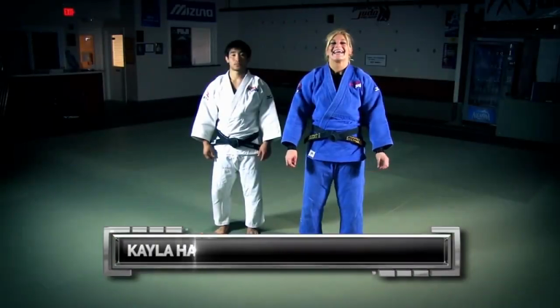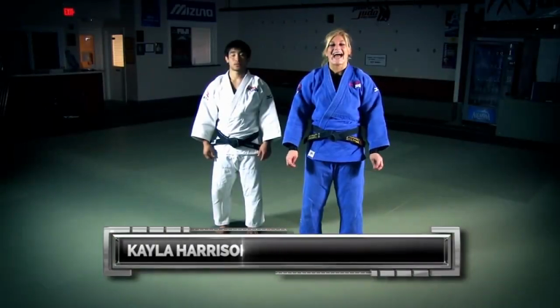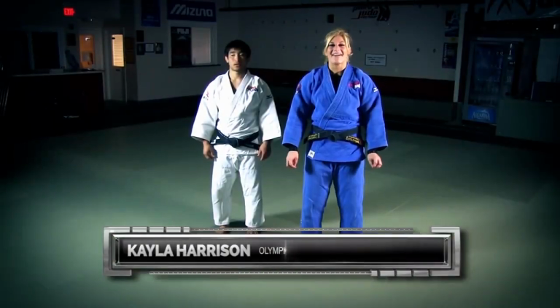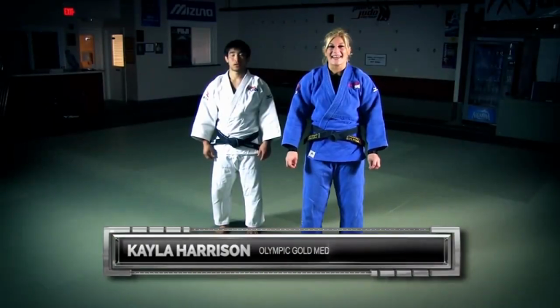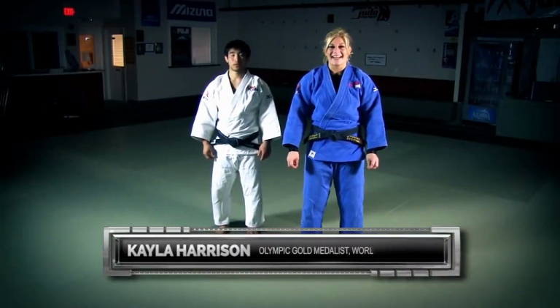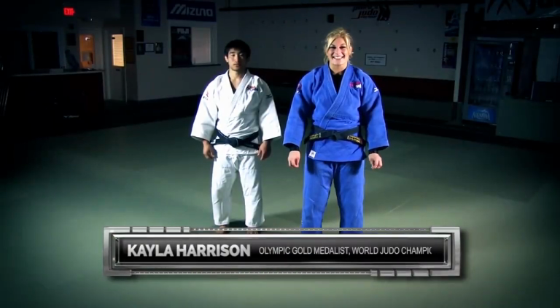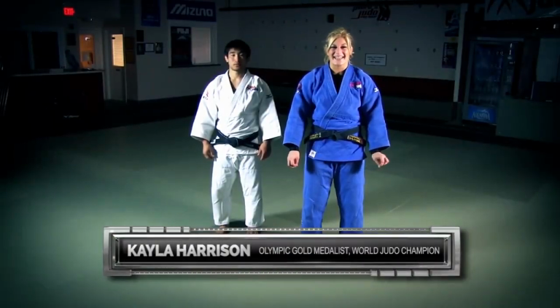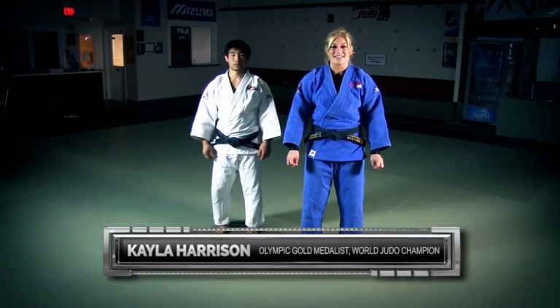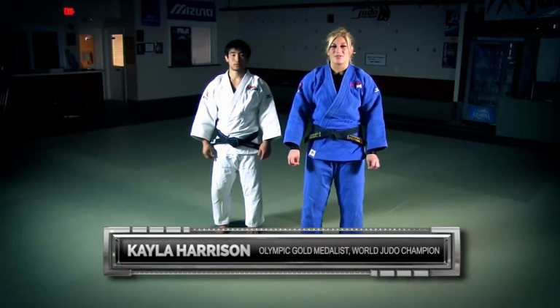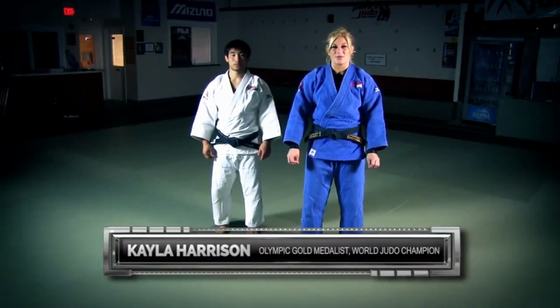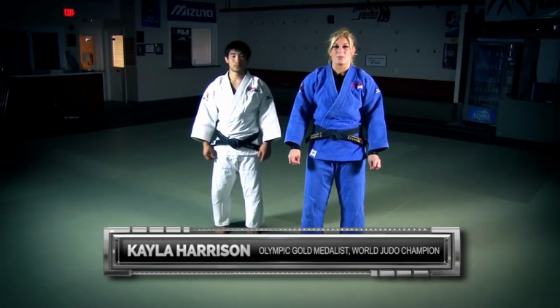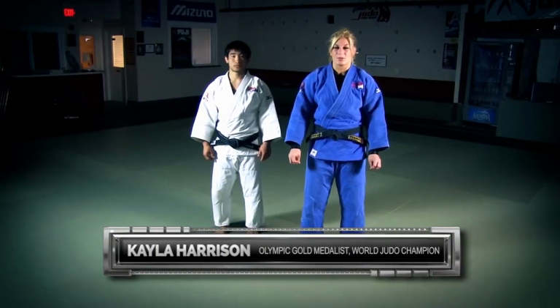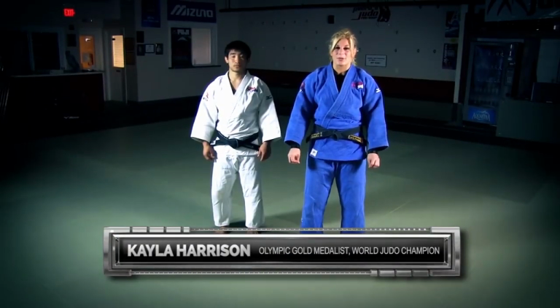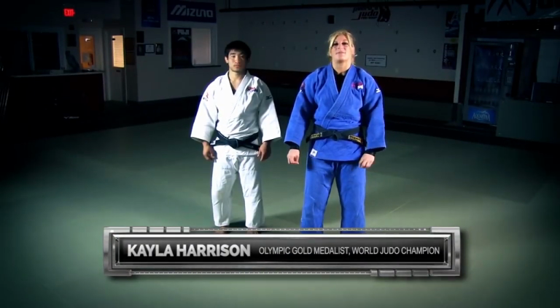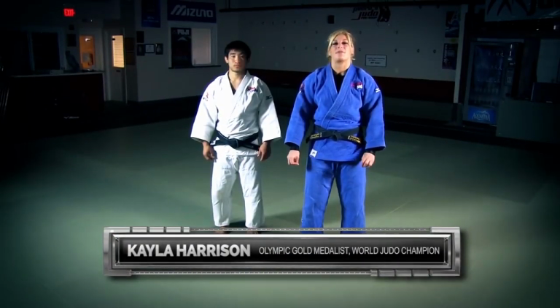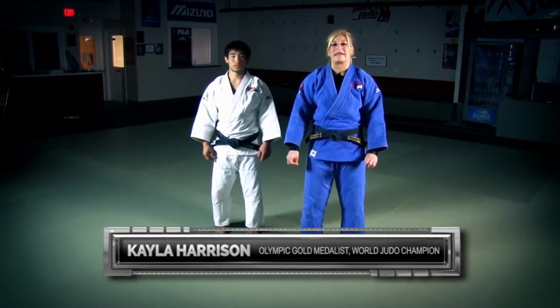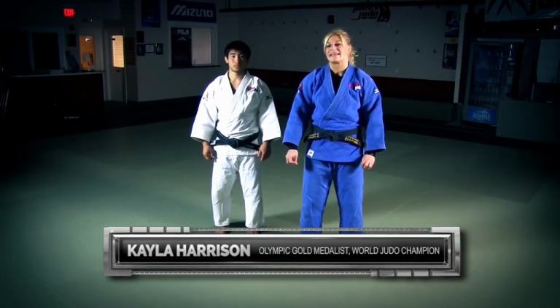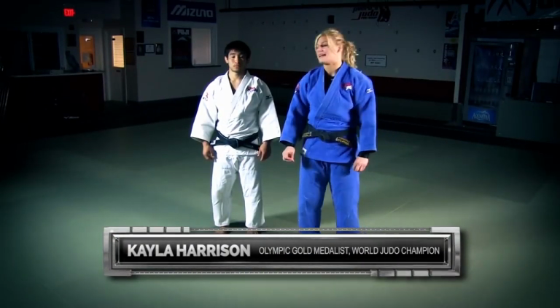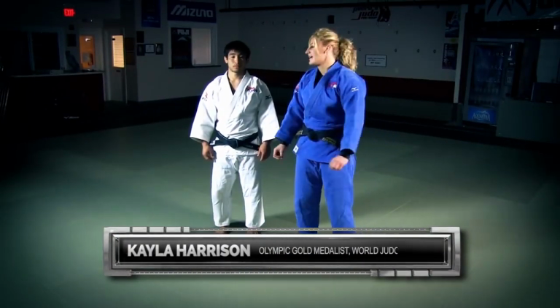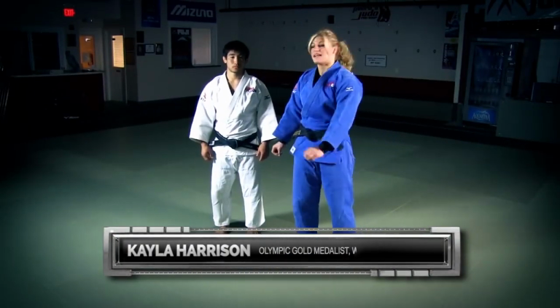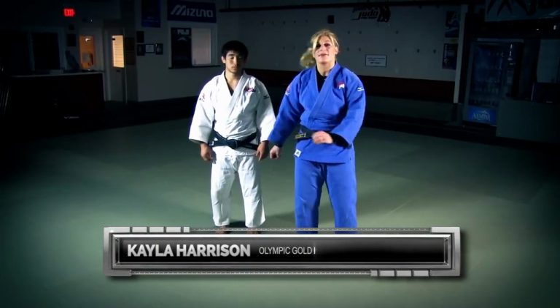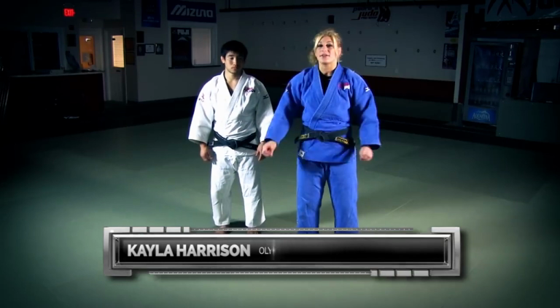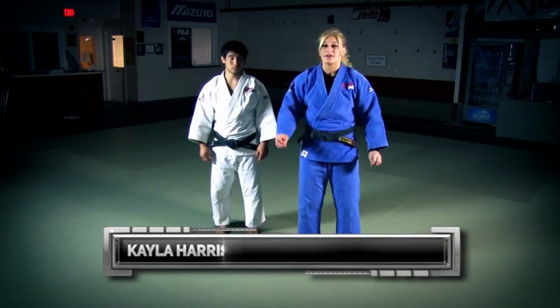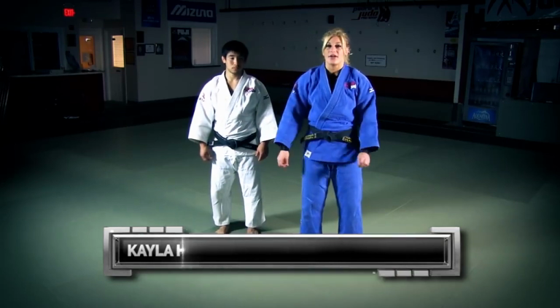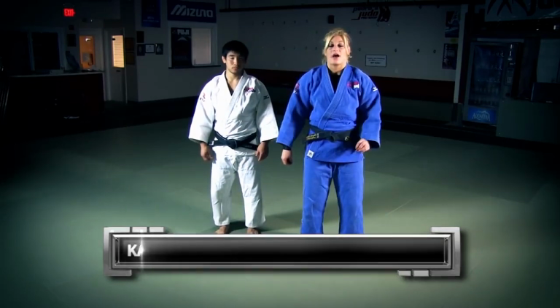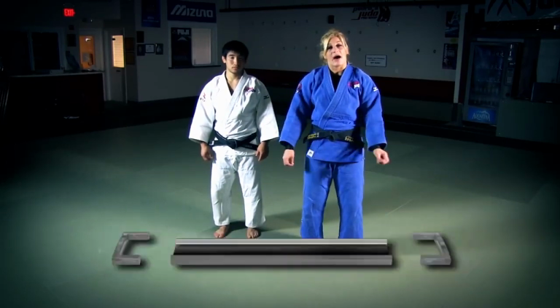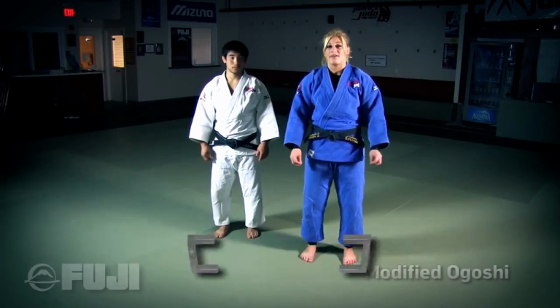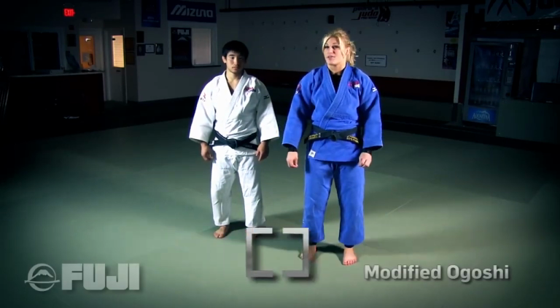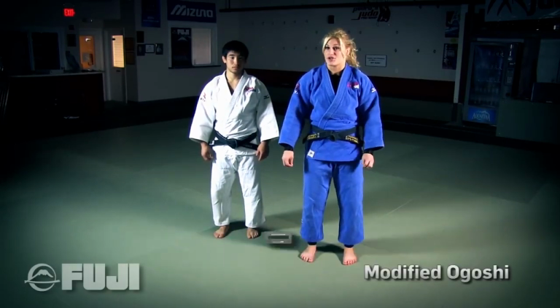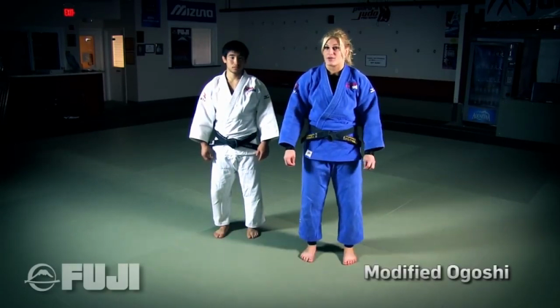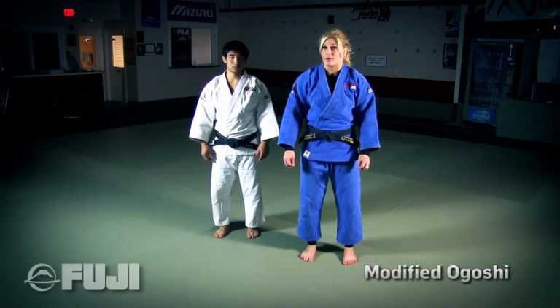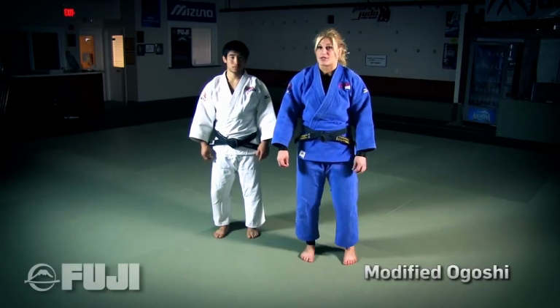Hi, I'm Kayla Harrison and this is your Fuji Pro Tip of the Week. Today we're going to learn a modified version of Ogoshi.